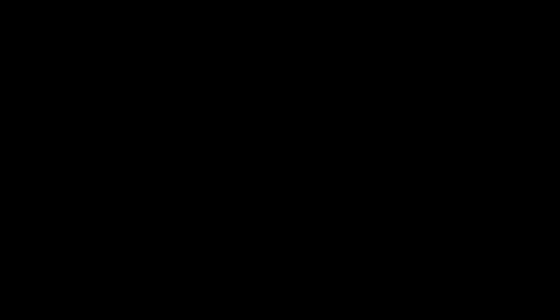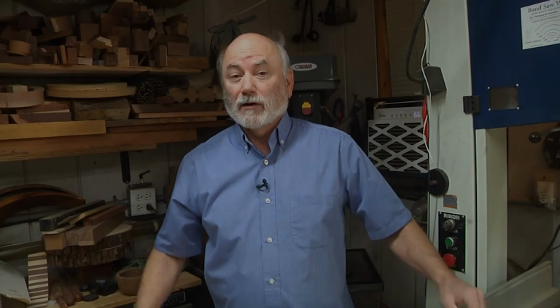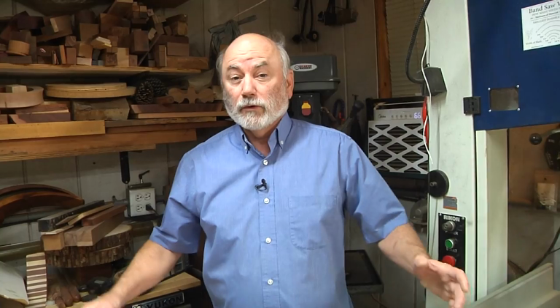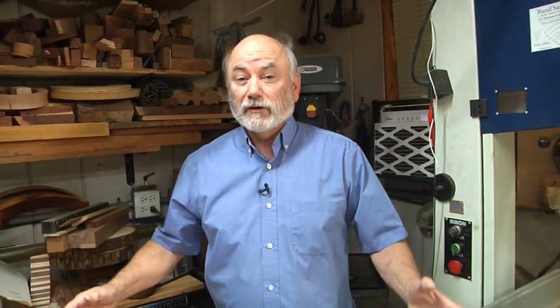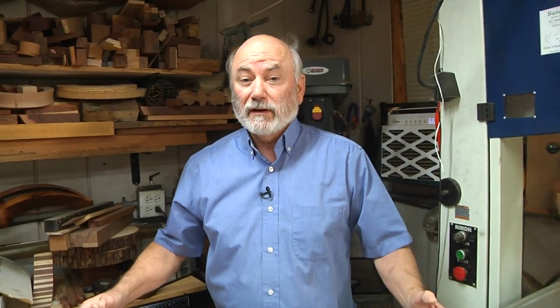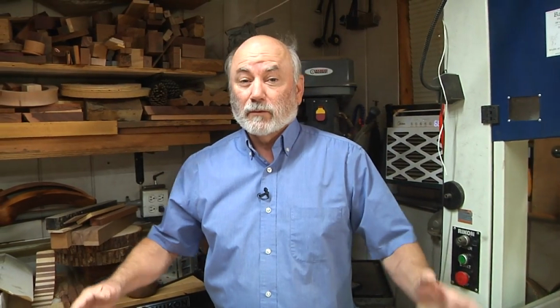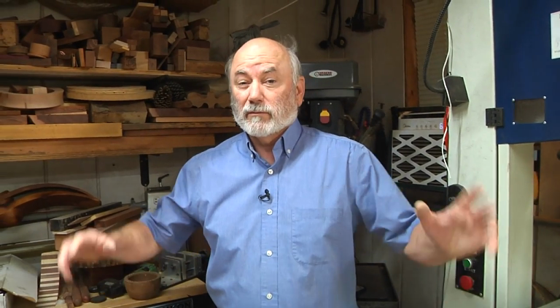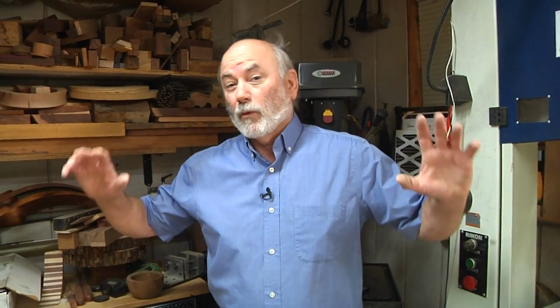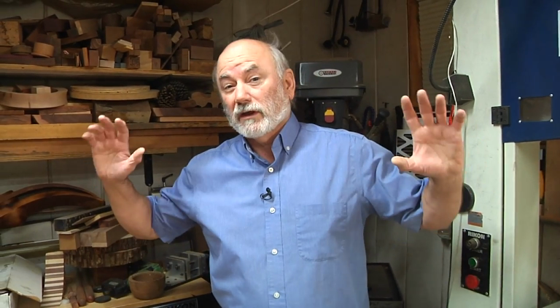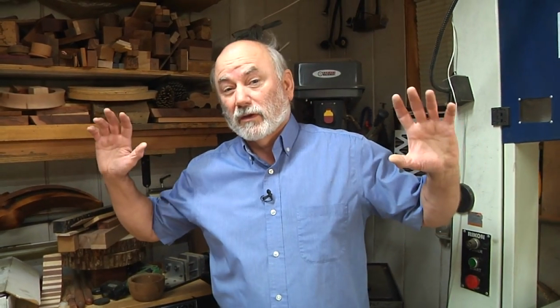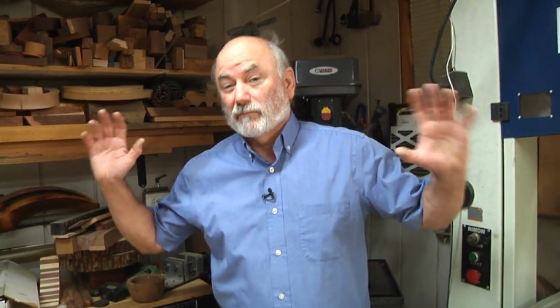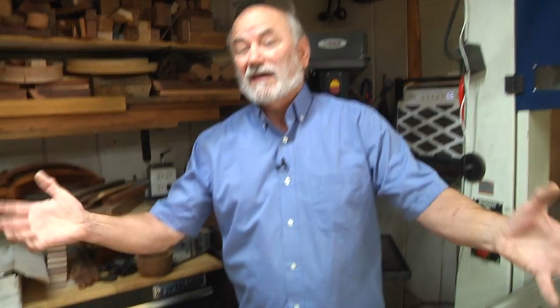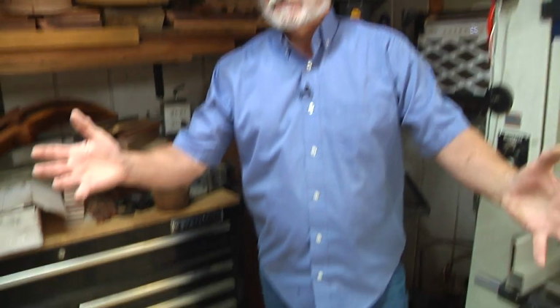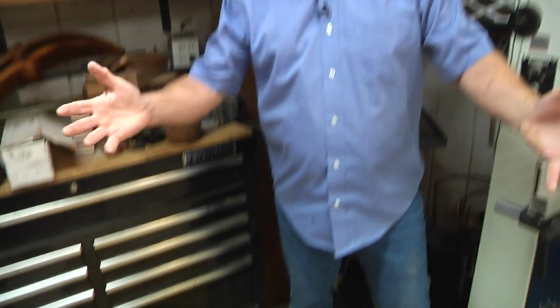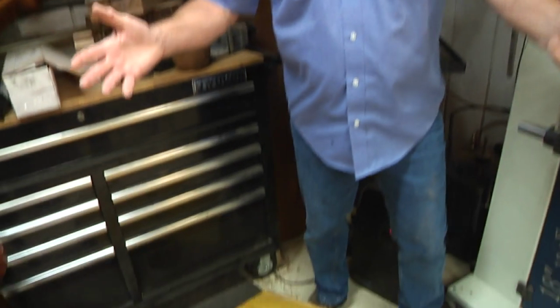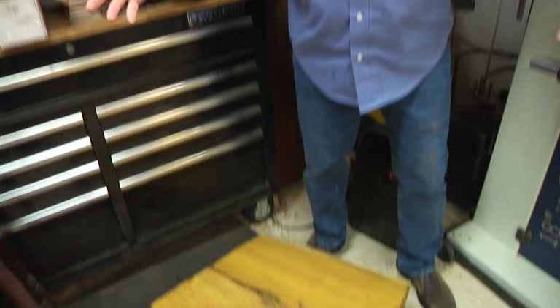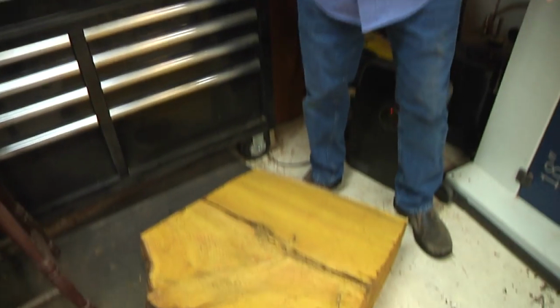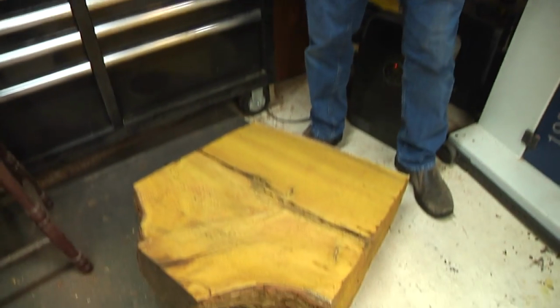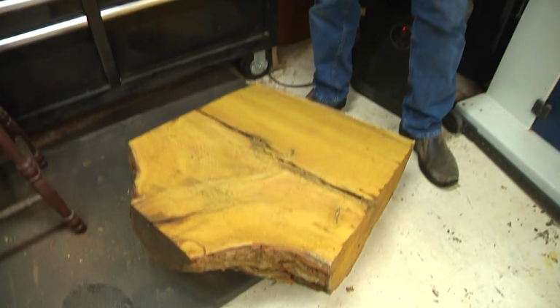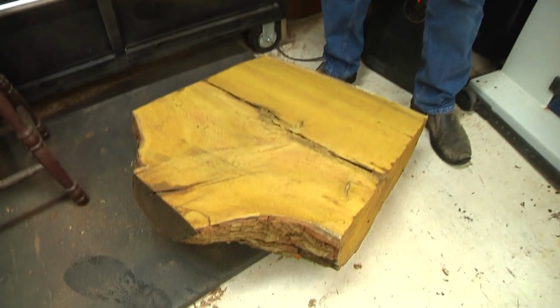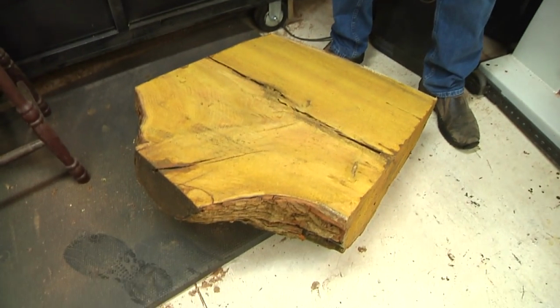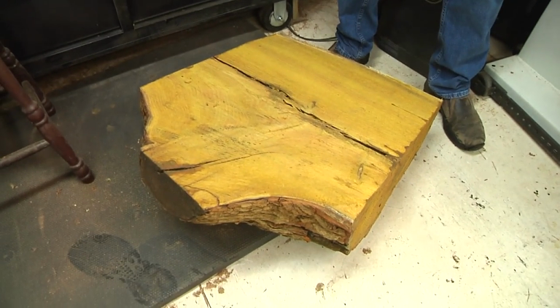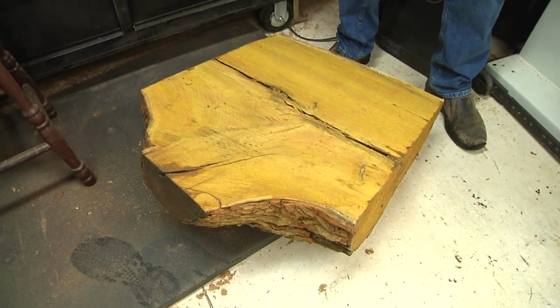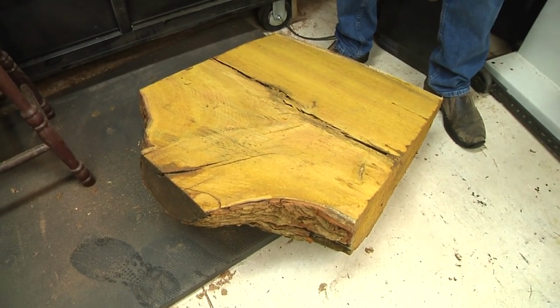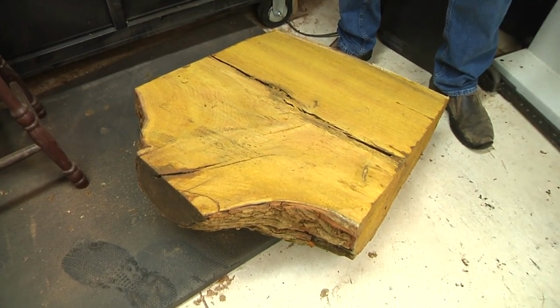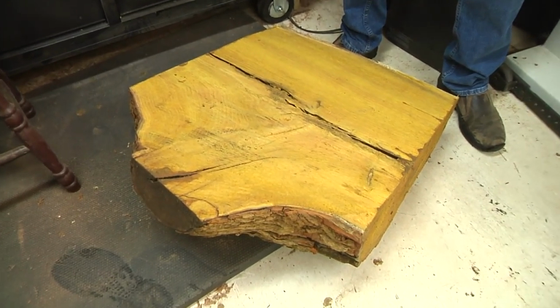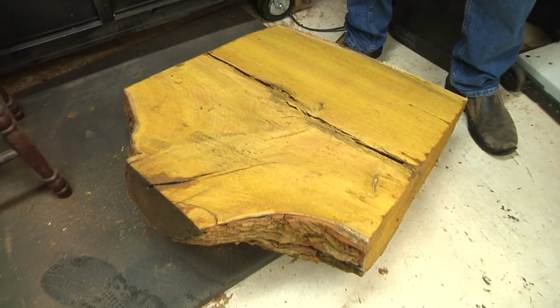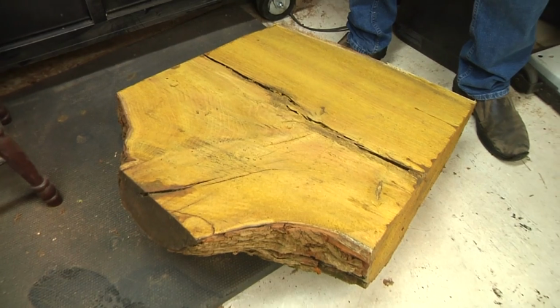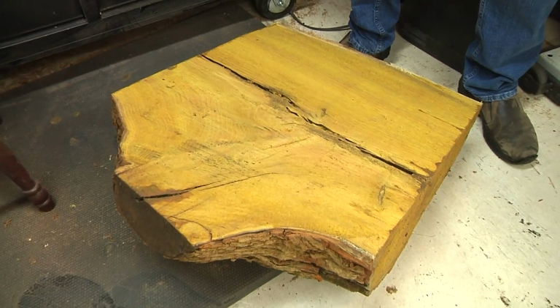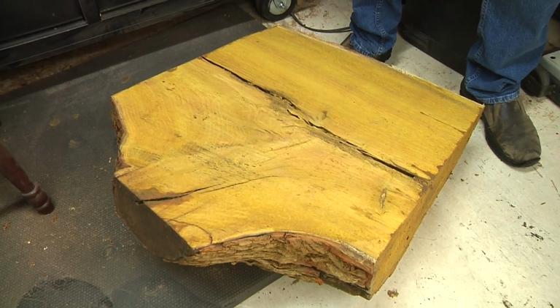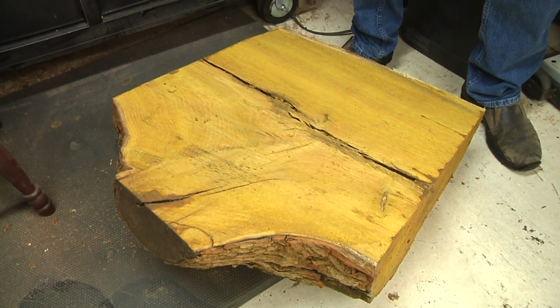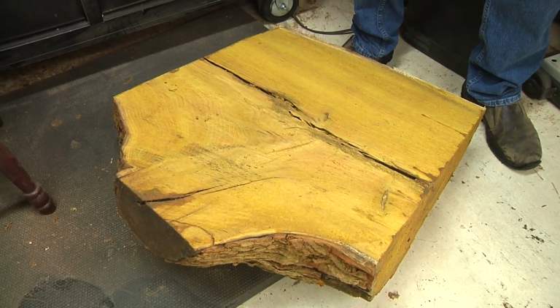Today on woodturning, we're going to be working with a massive piece of Osage Orange. Probably the biggest thing I've ever put on my lathe.